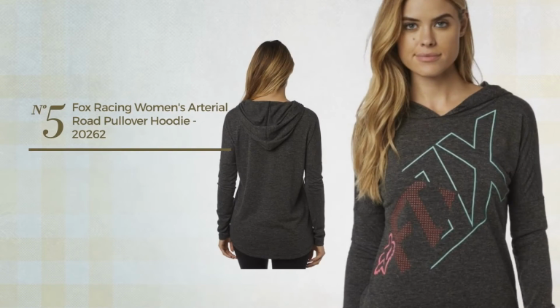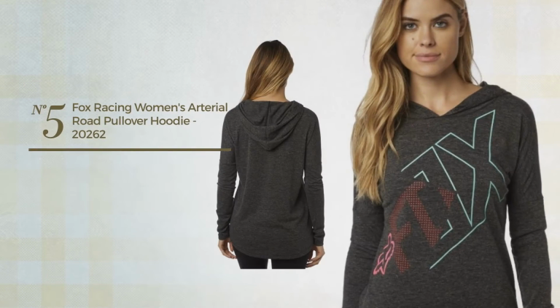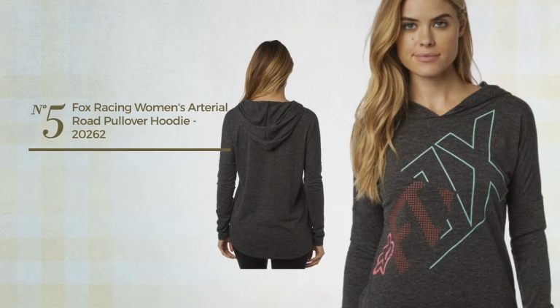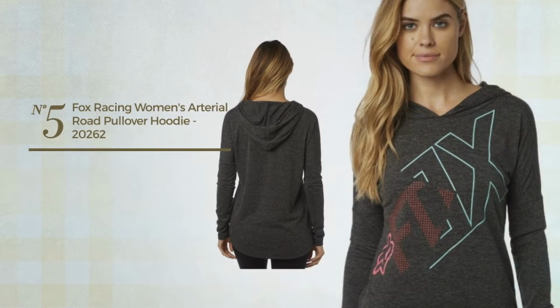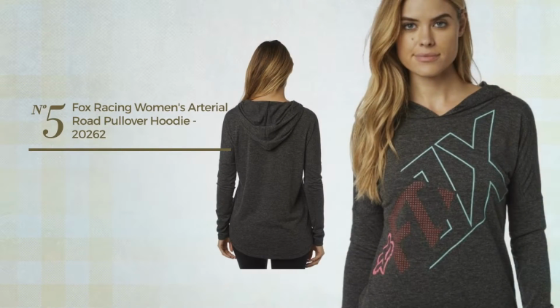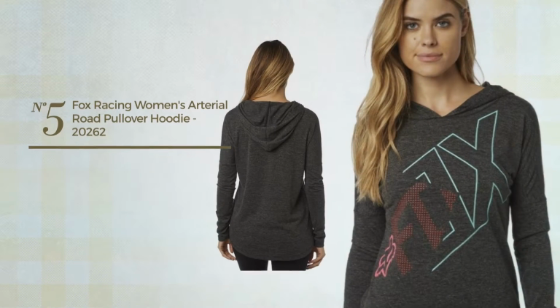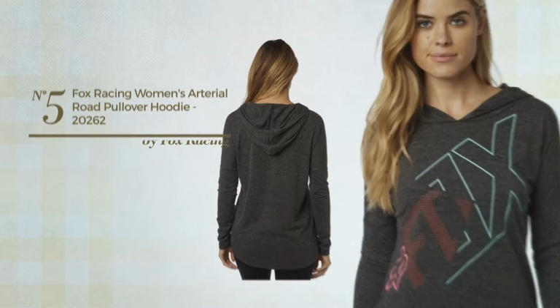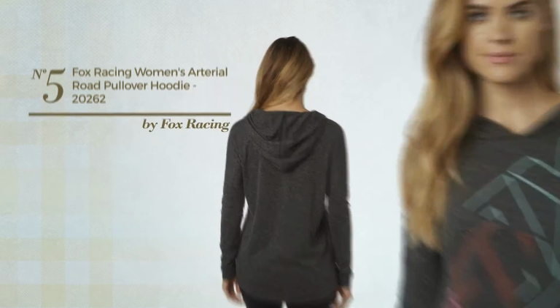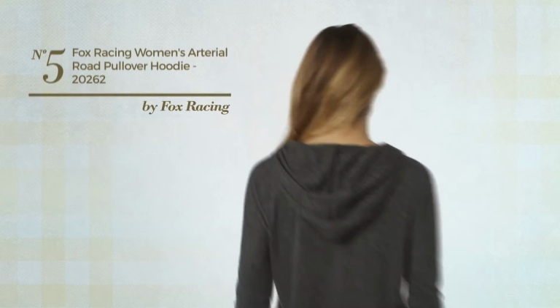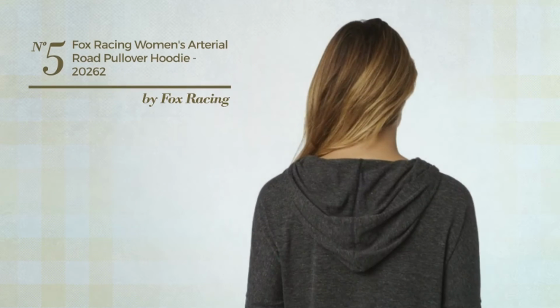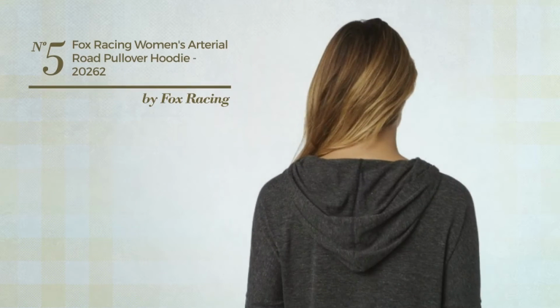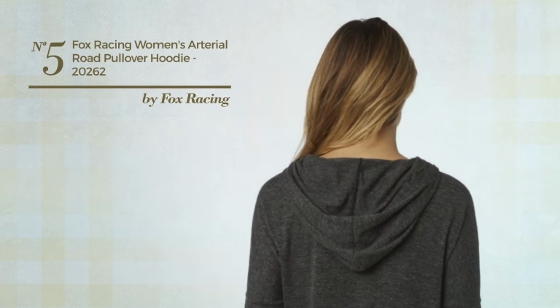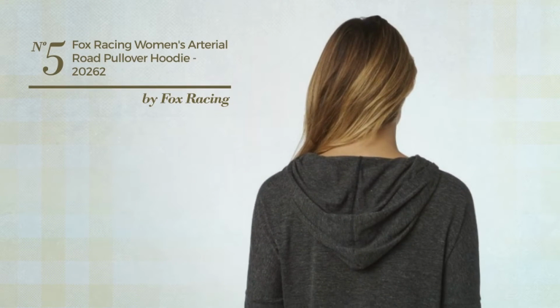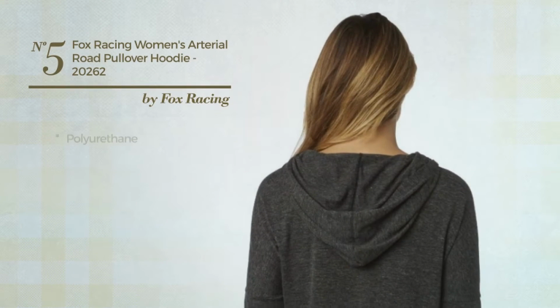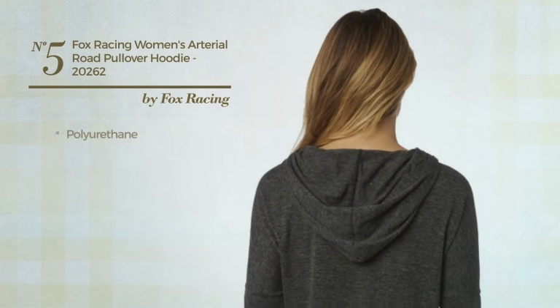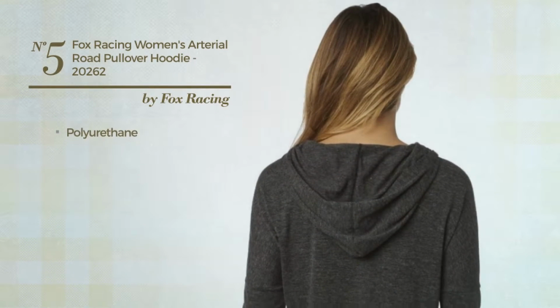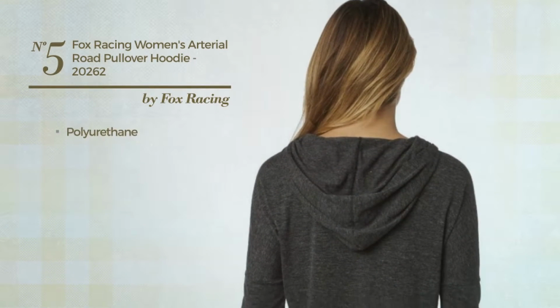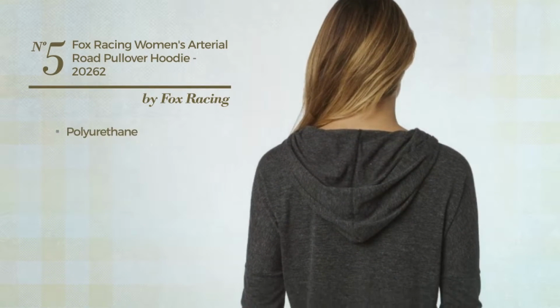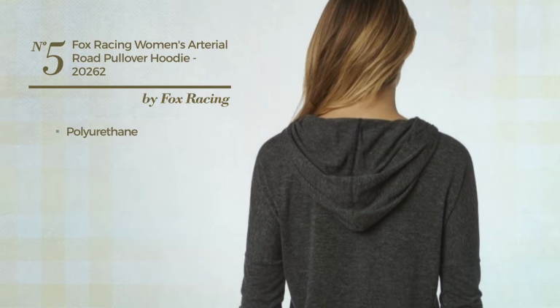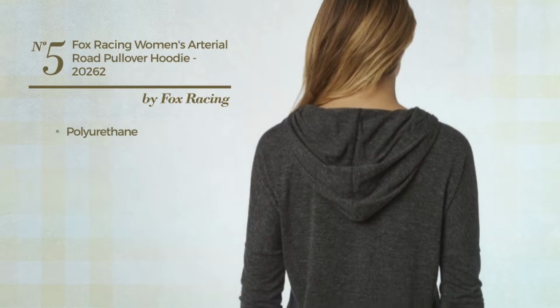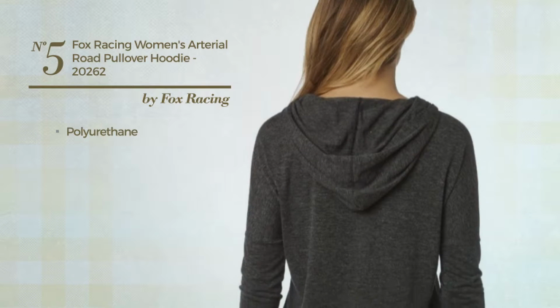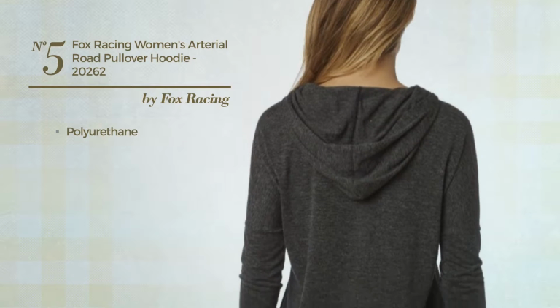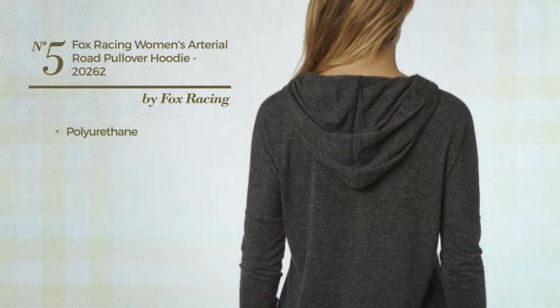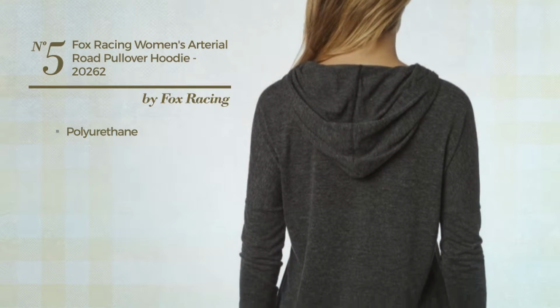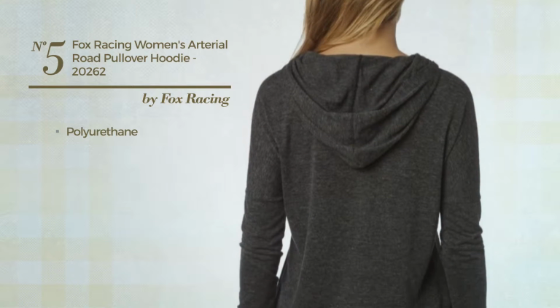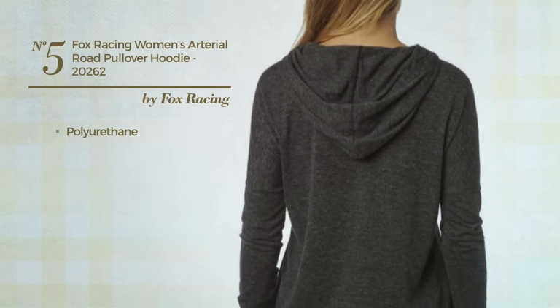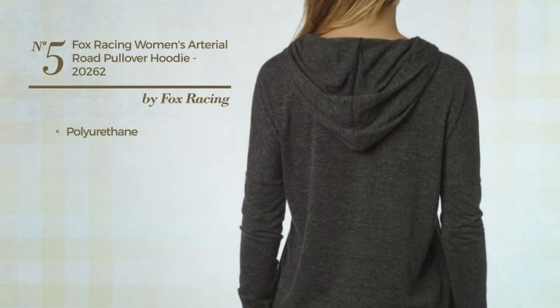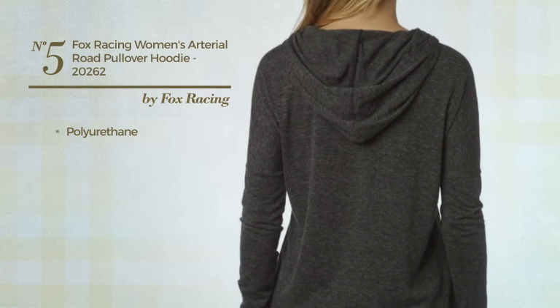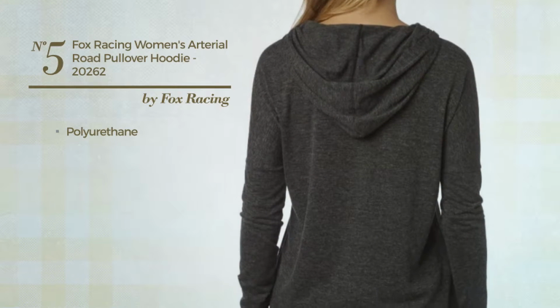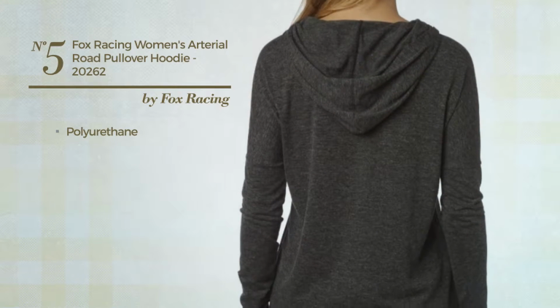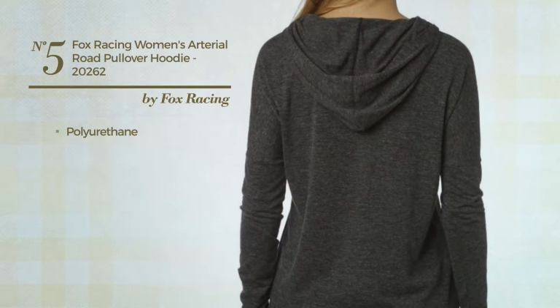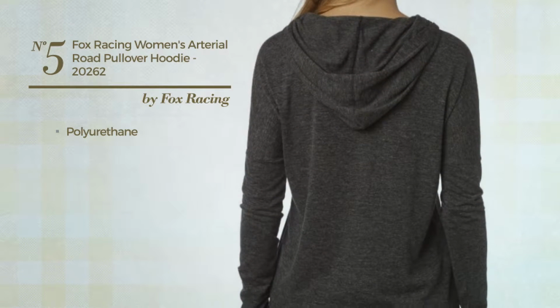Number 5. Produced with polyurethane. Available just in this color.